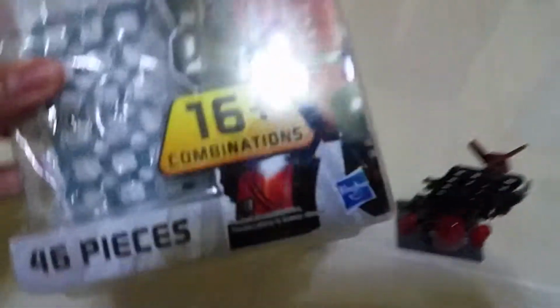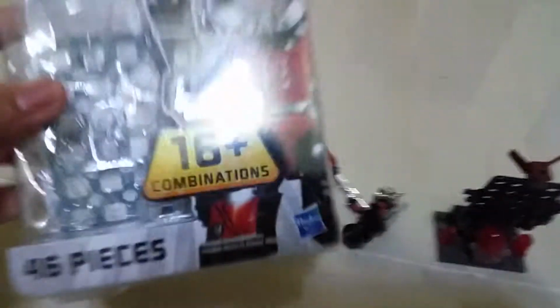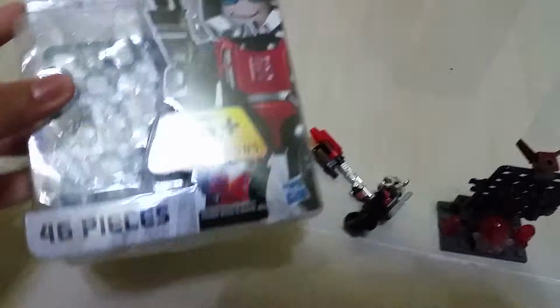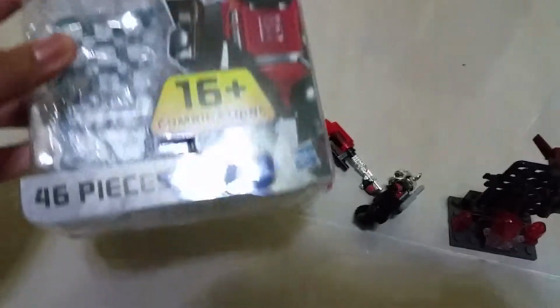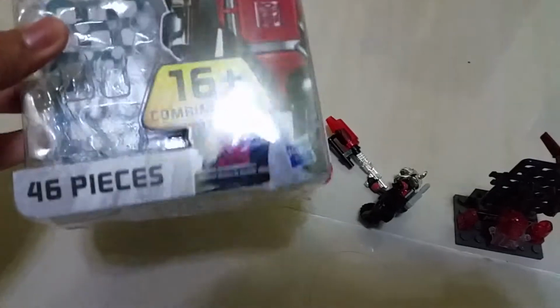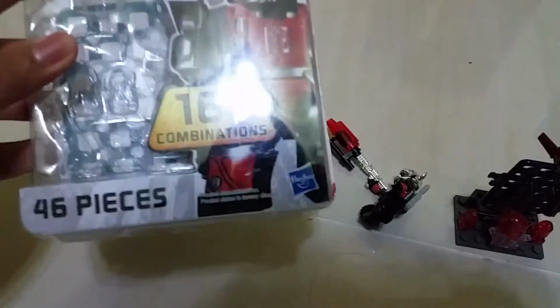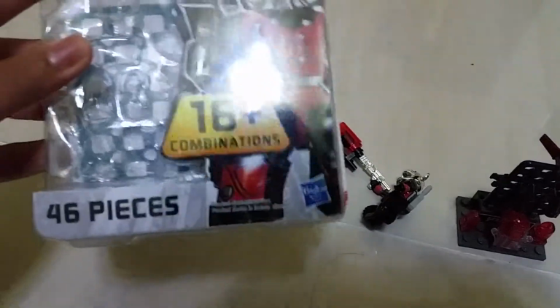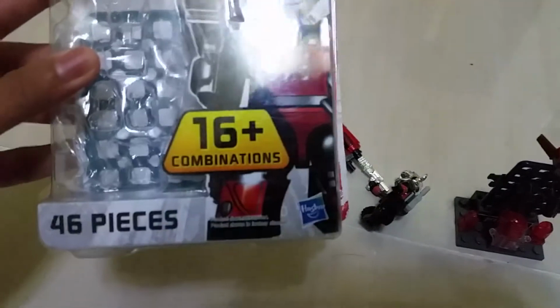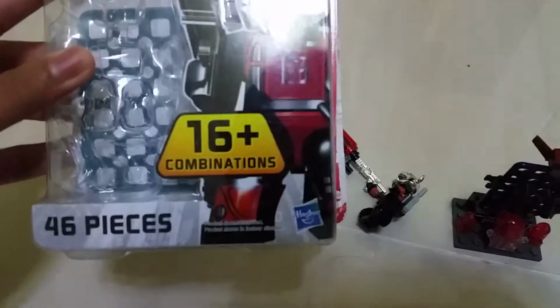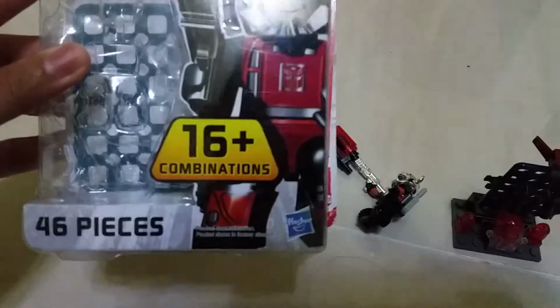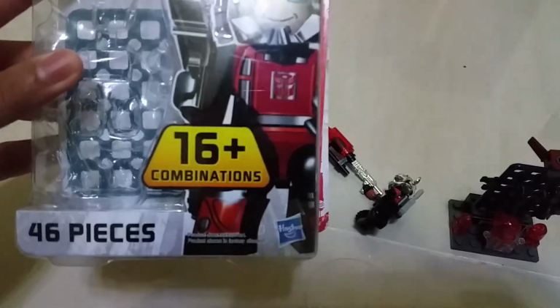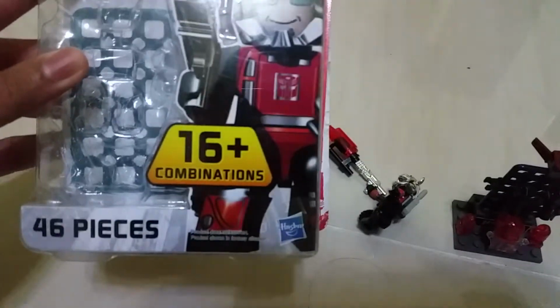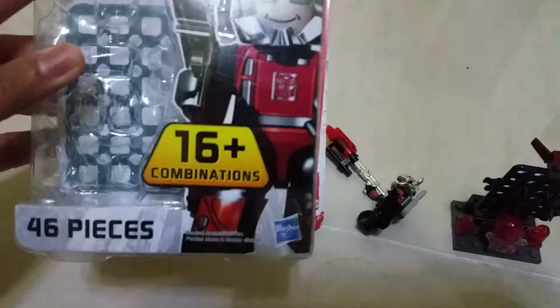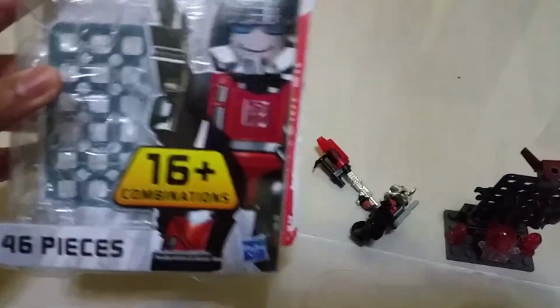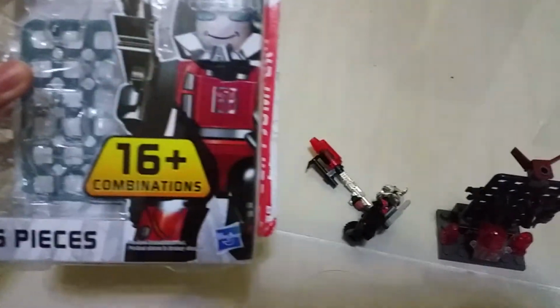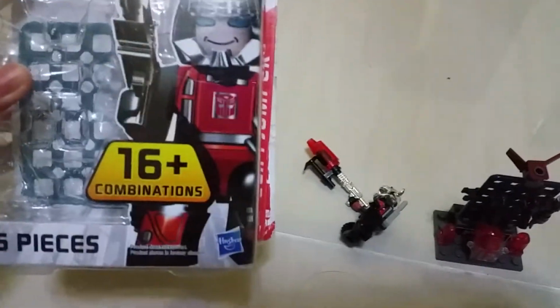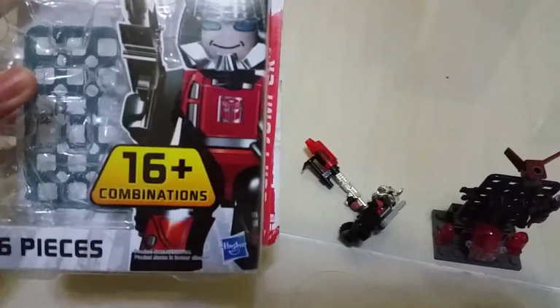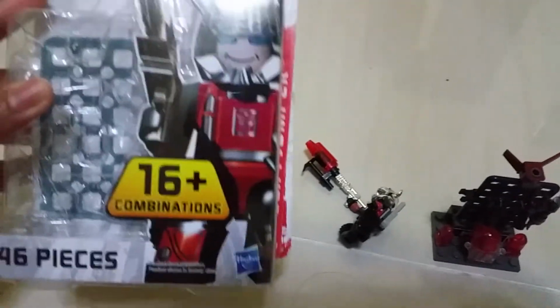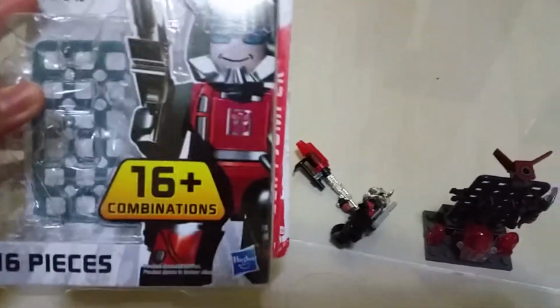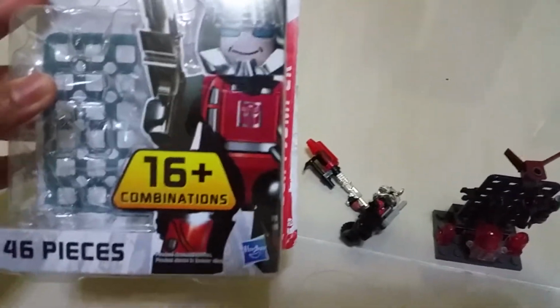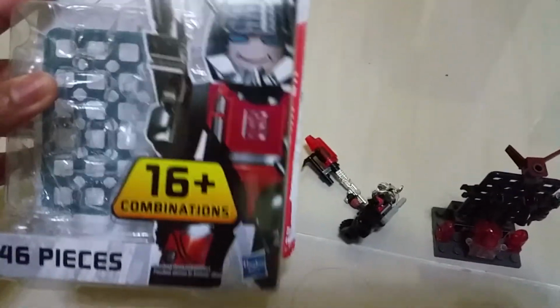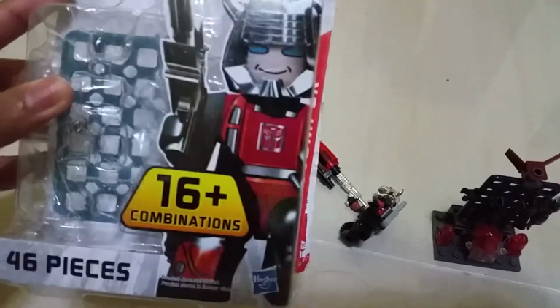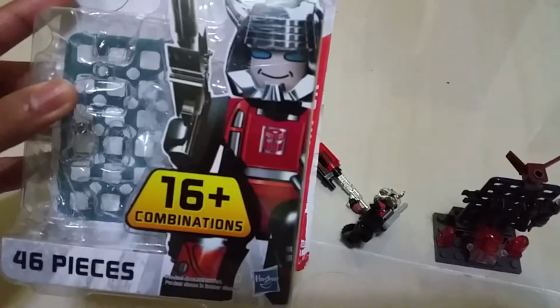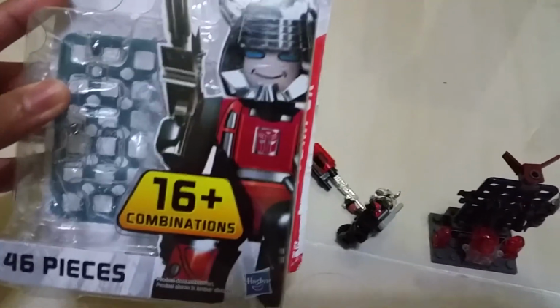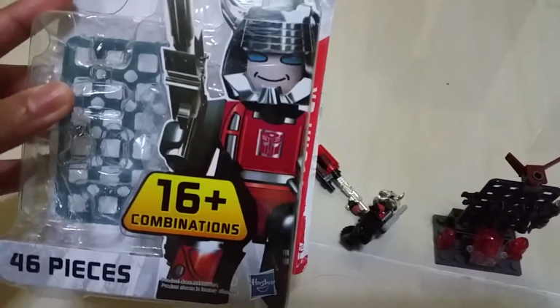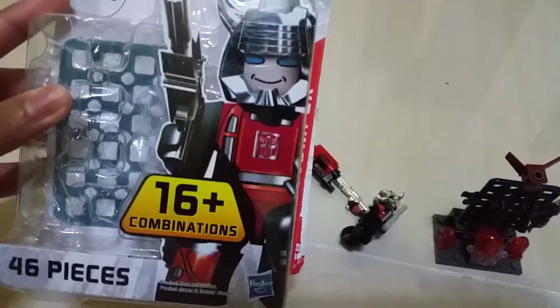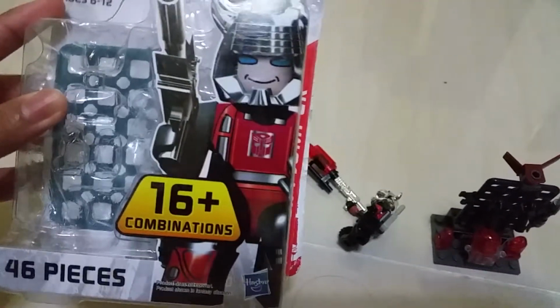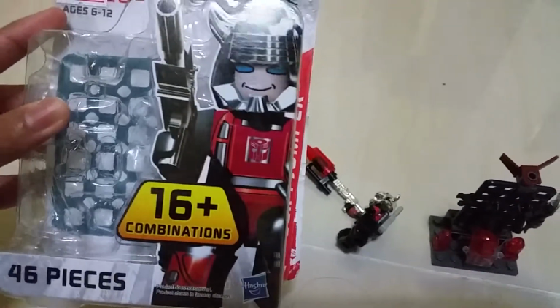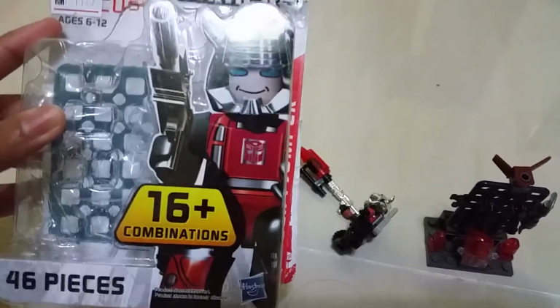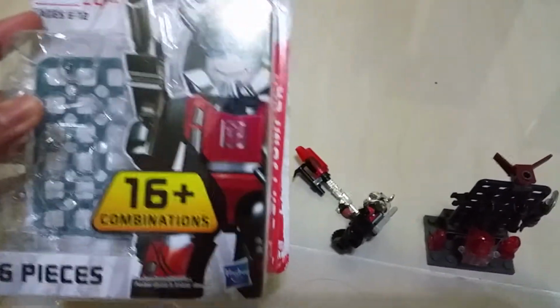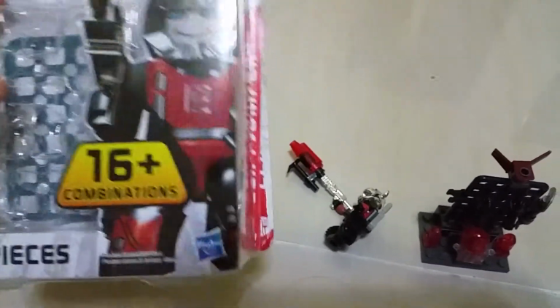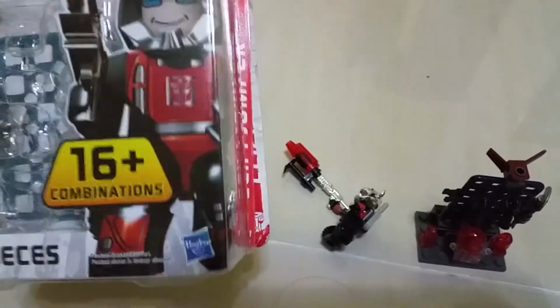And it has 46 pieces. You can make 16 or more combinations.